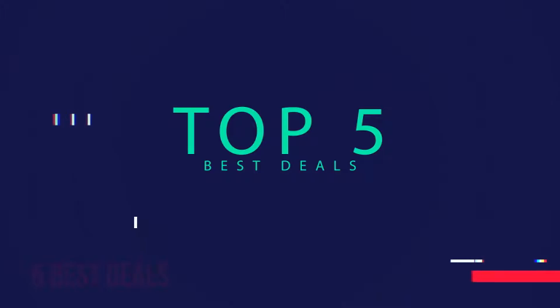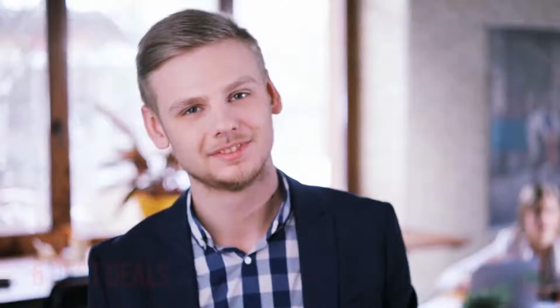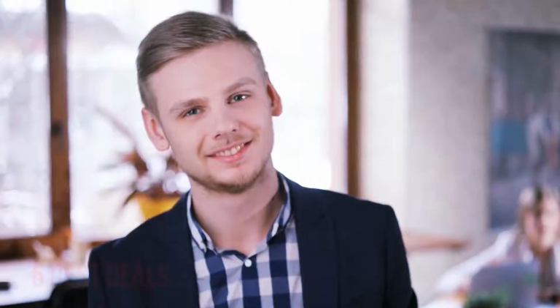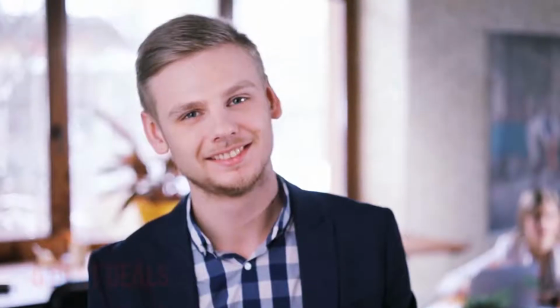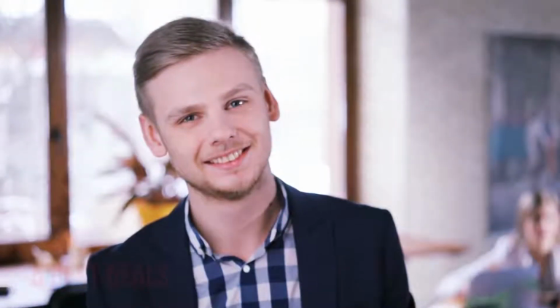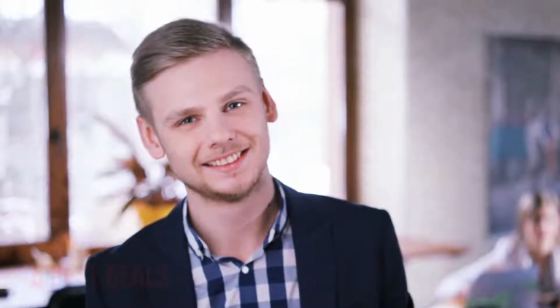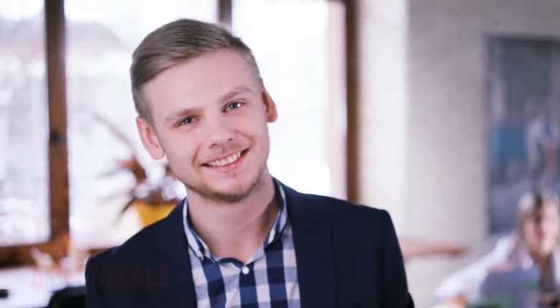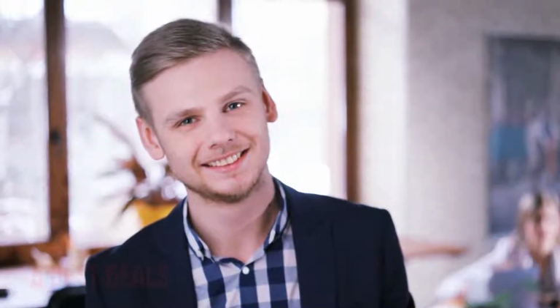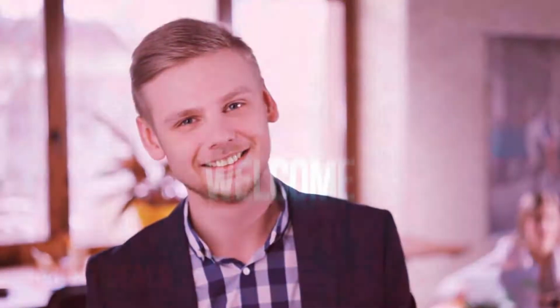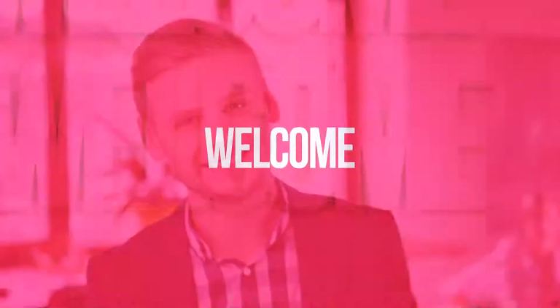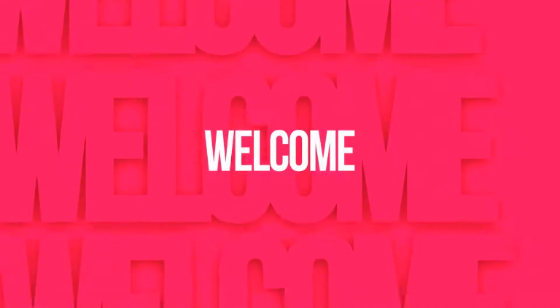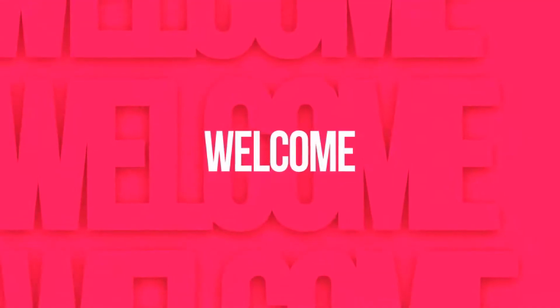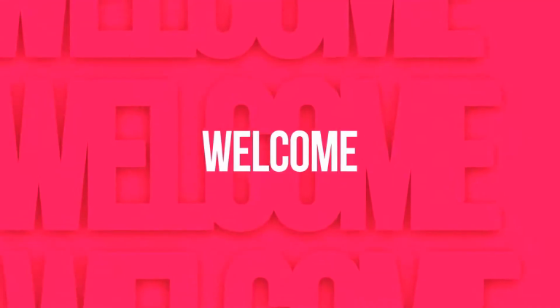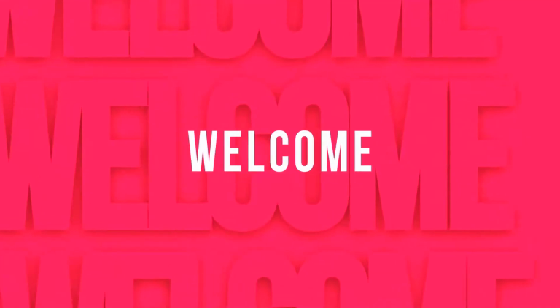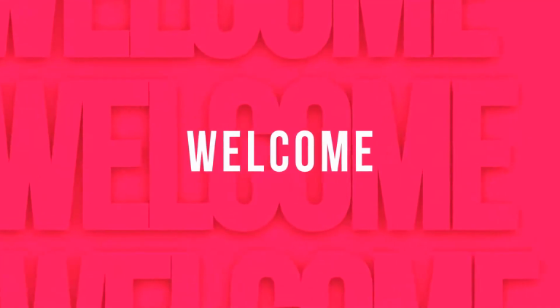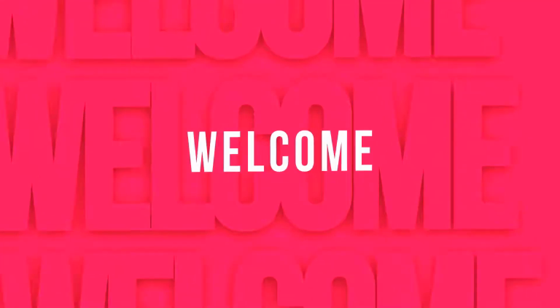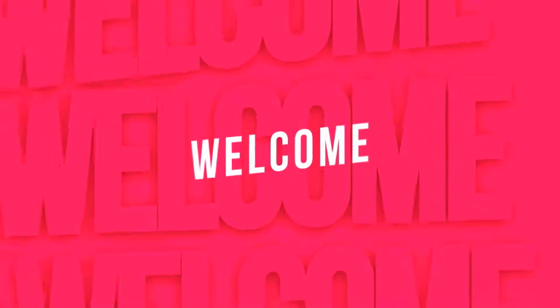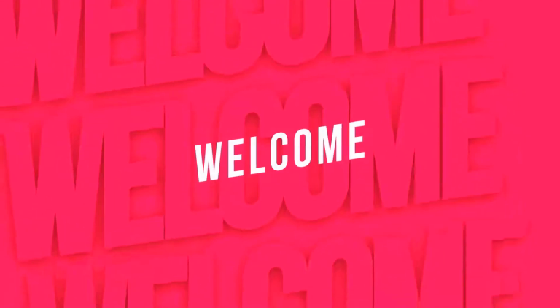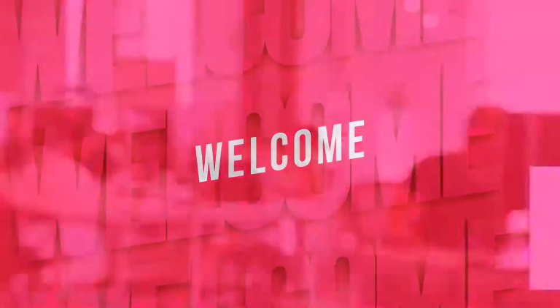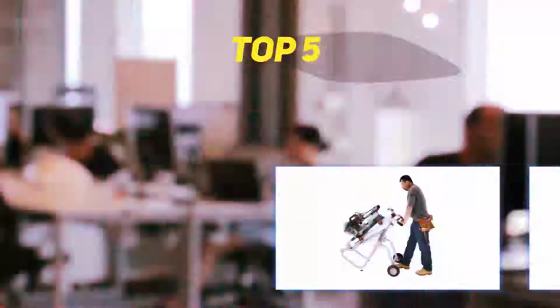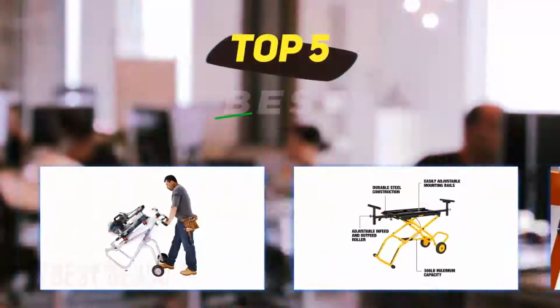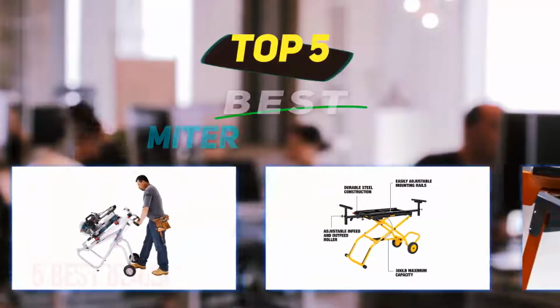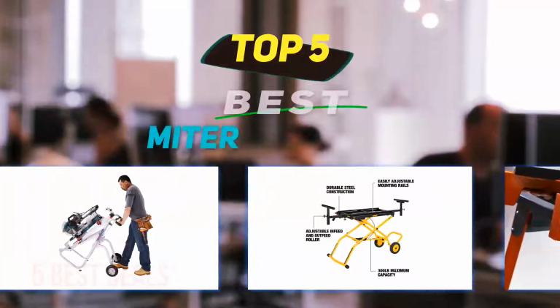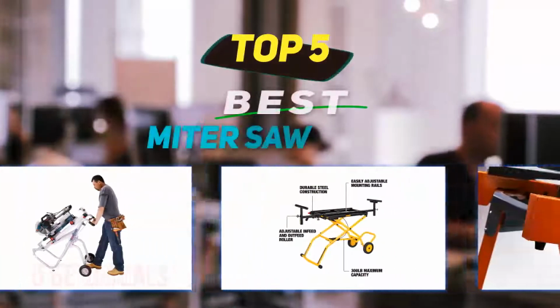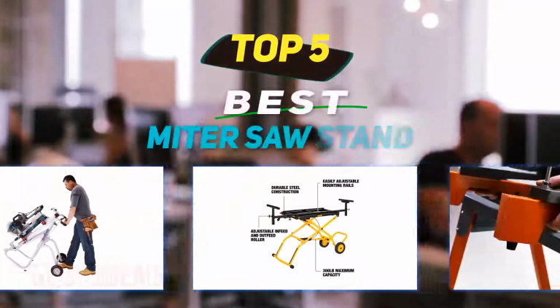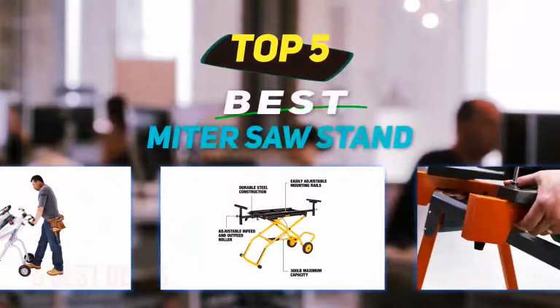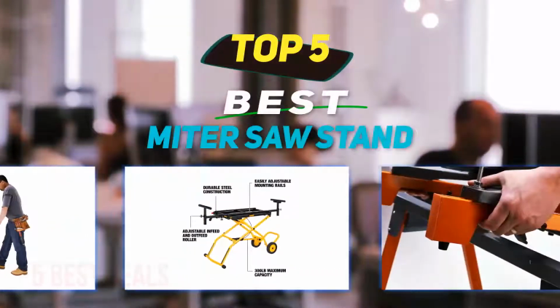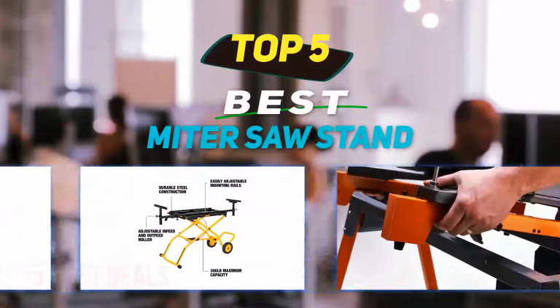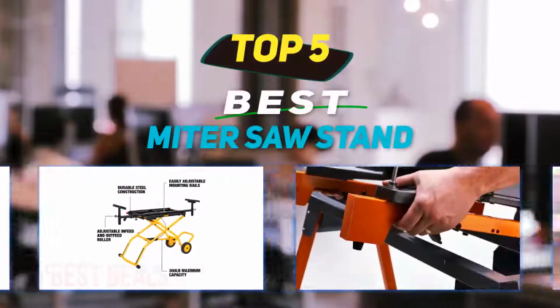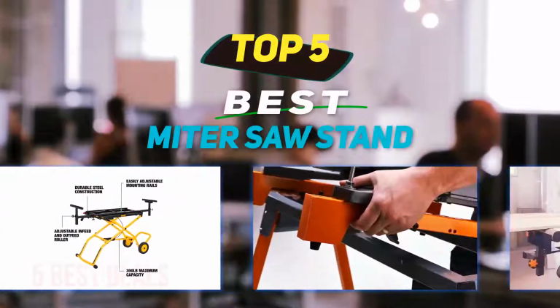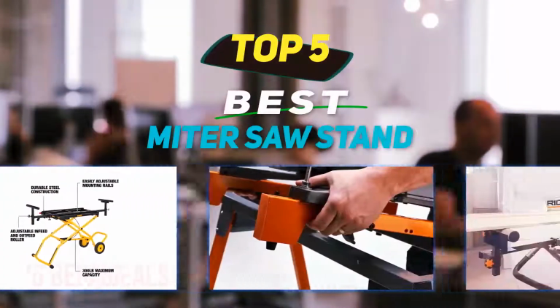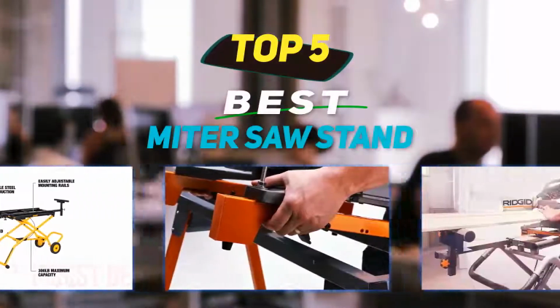Hey guys, welcome back to my channel. In this video, I'm gonna talk about the top 5 best miter saw stands.